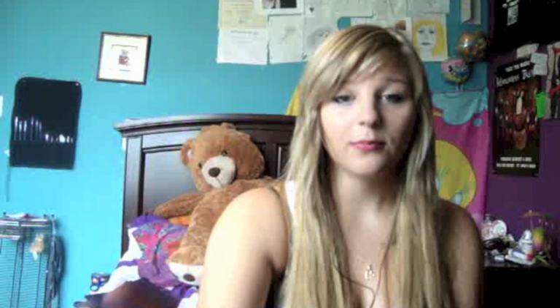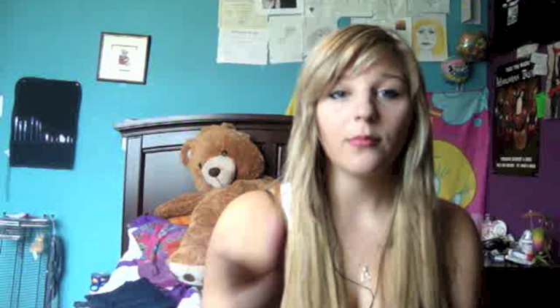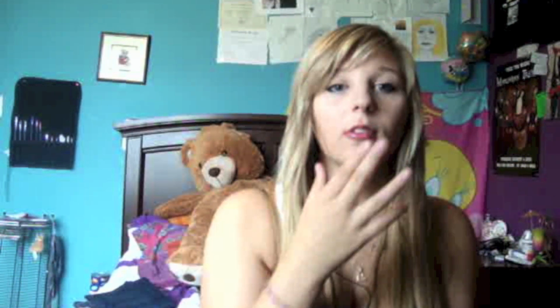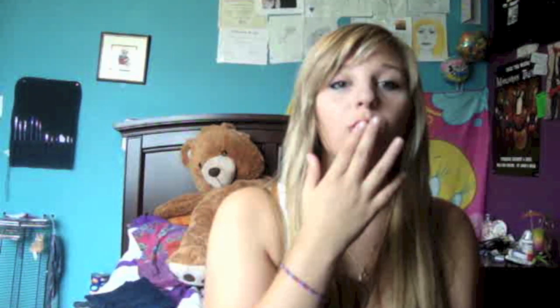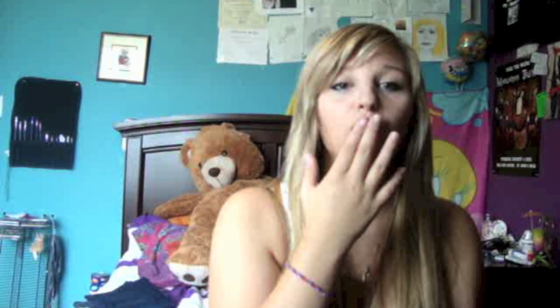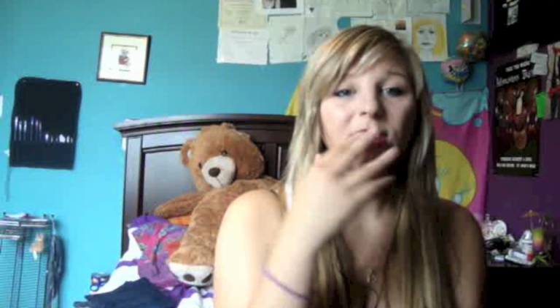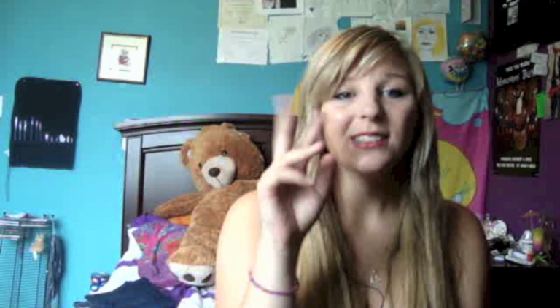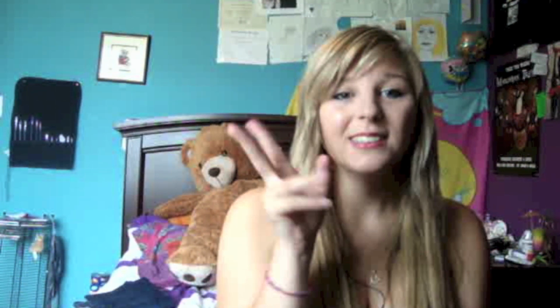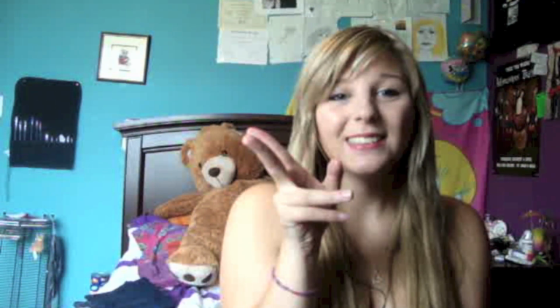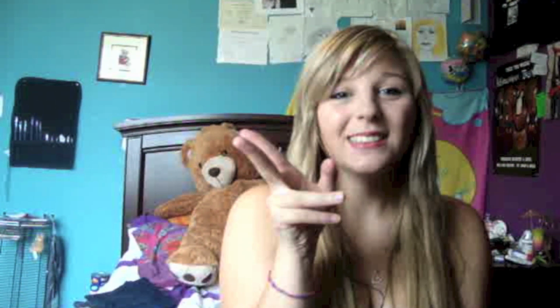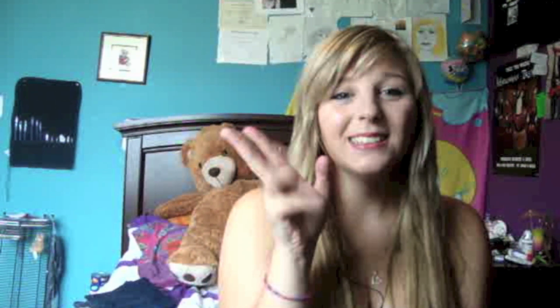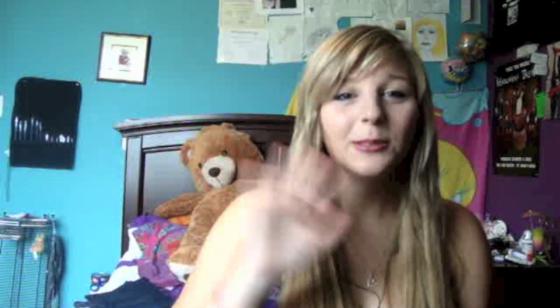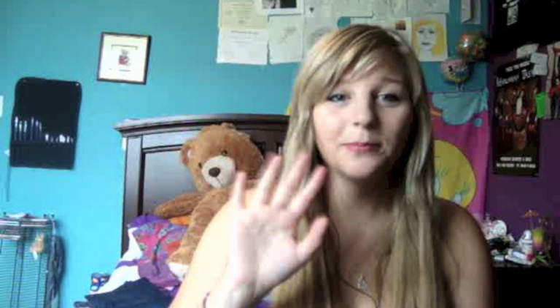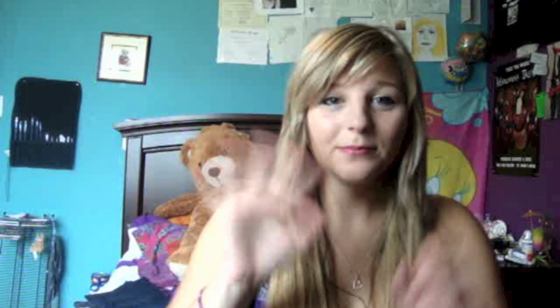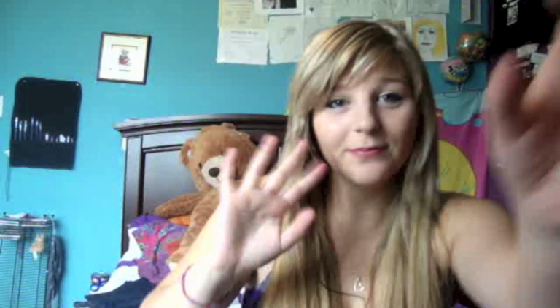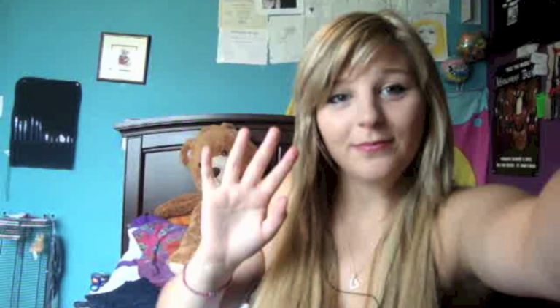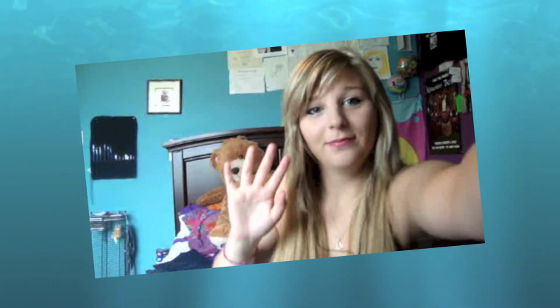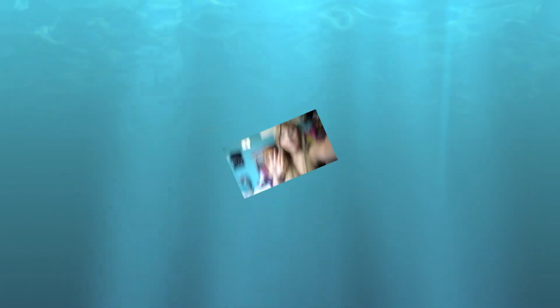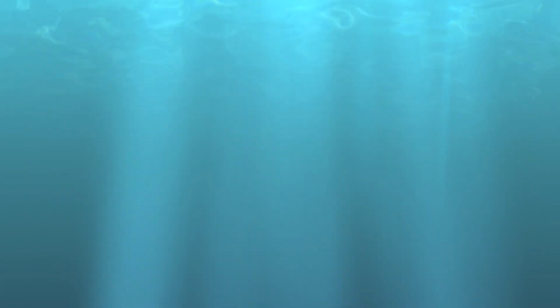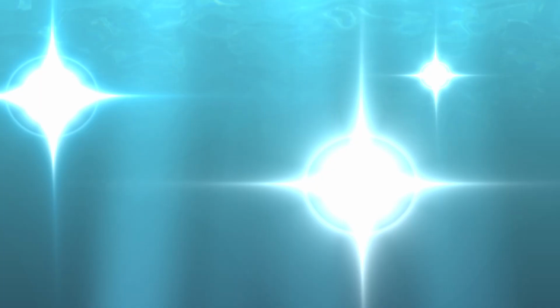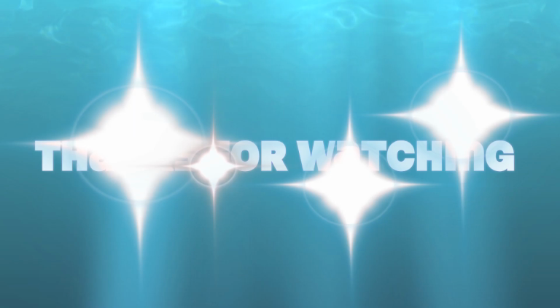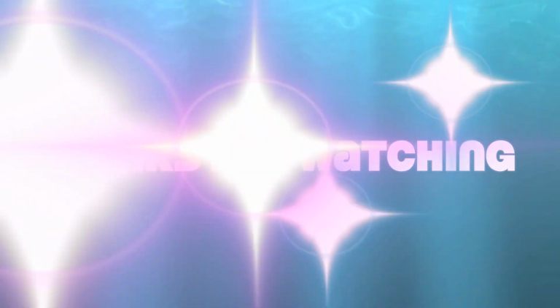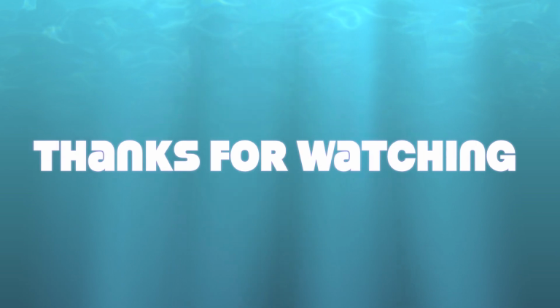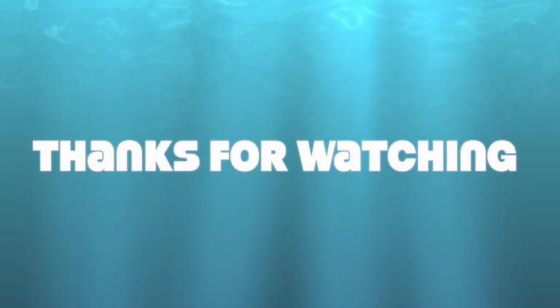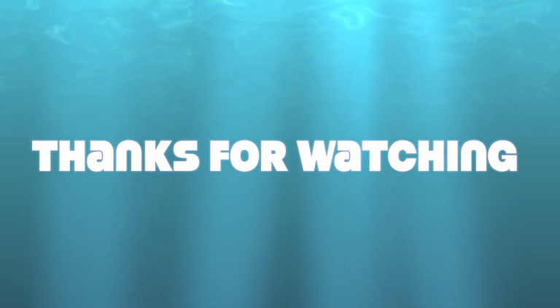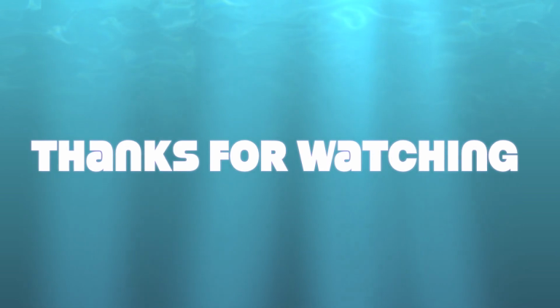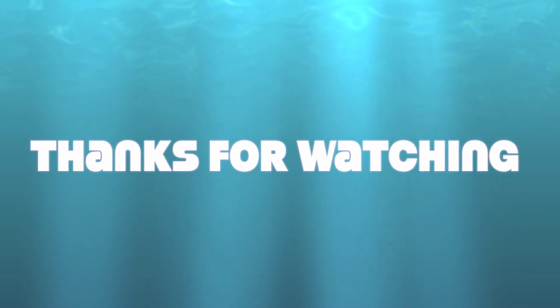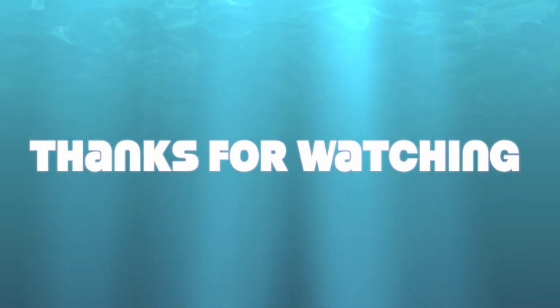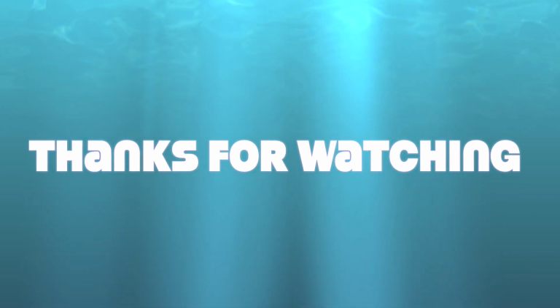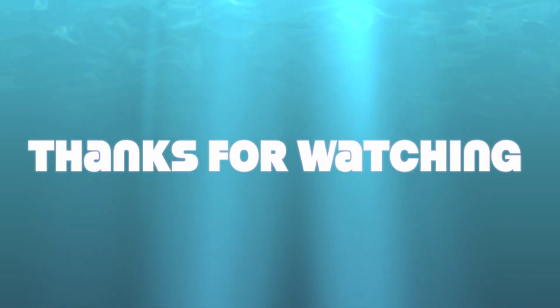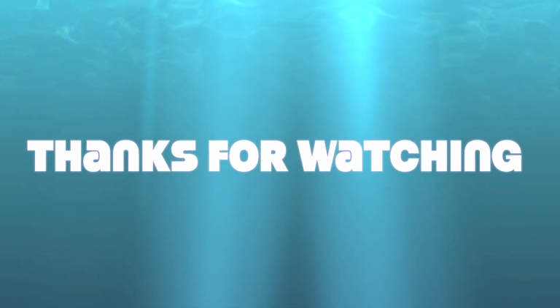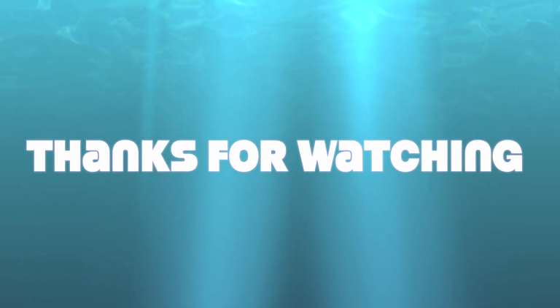And now the look is complete. Please like, comment, and subscribe. Thank you for watching.